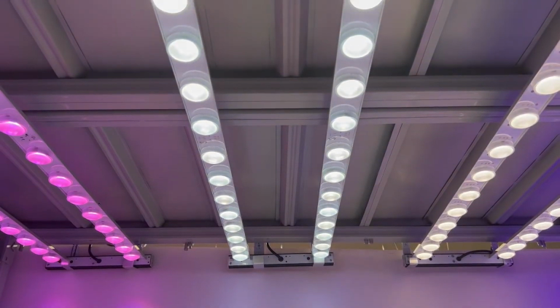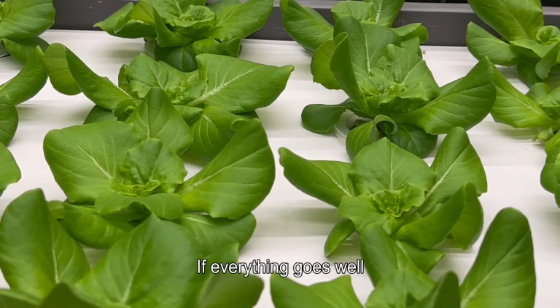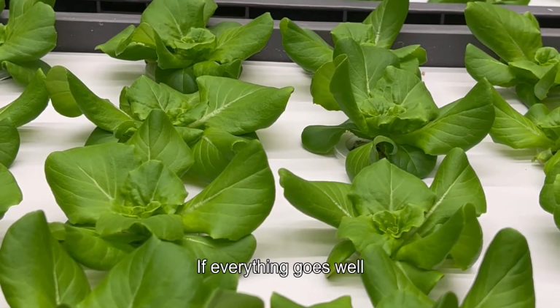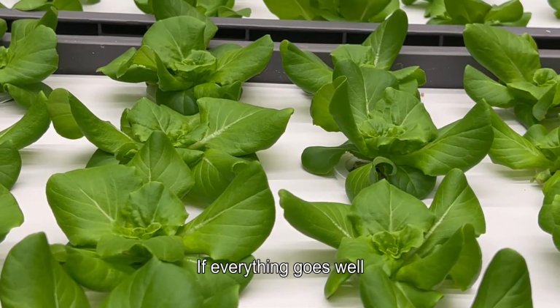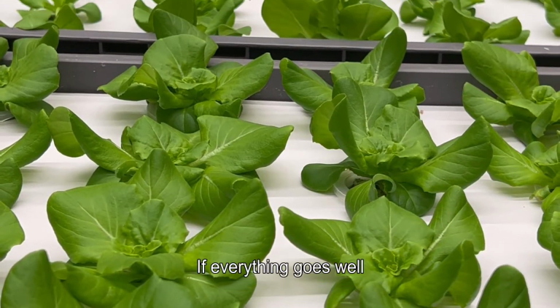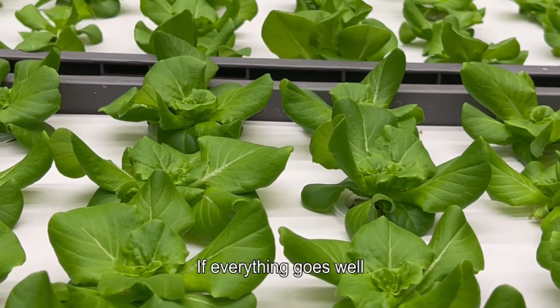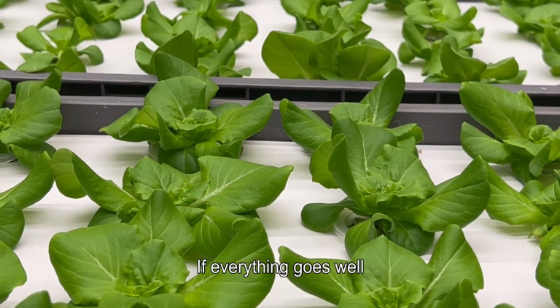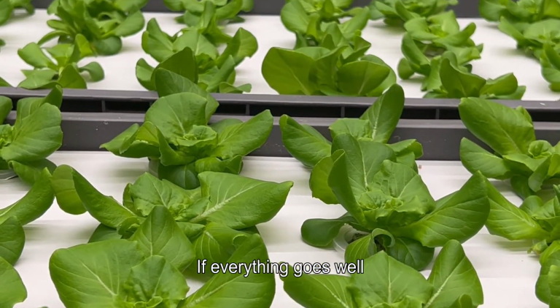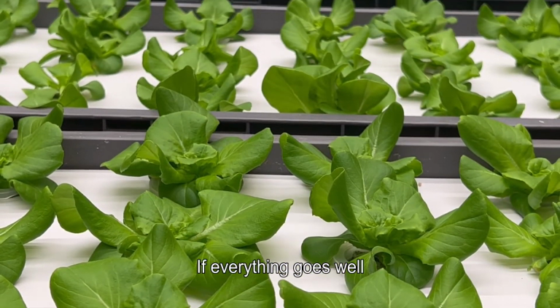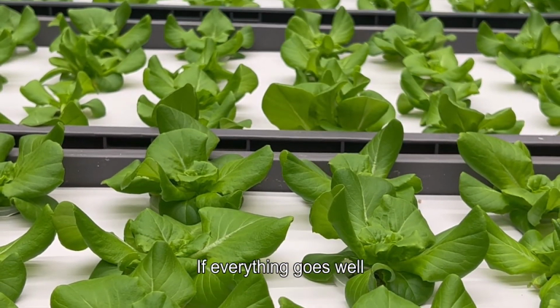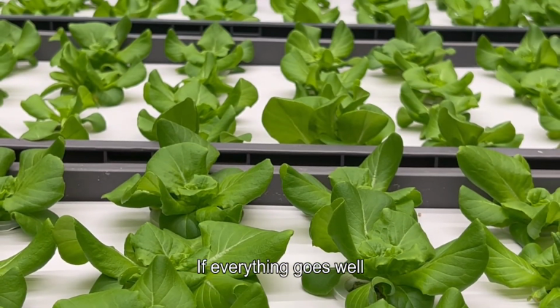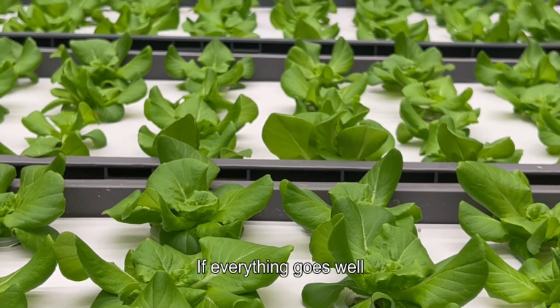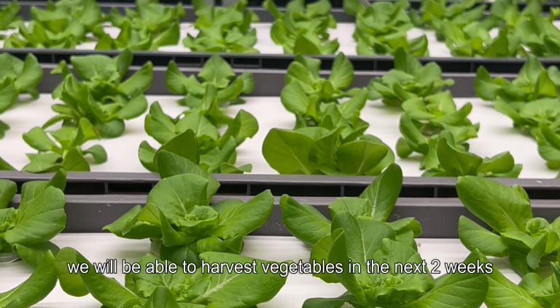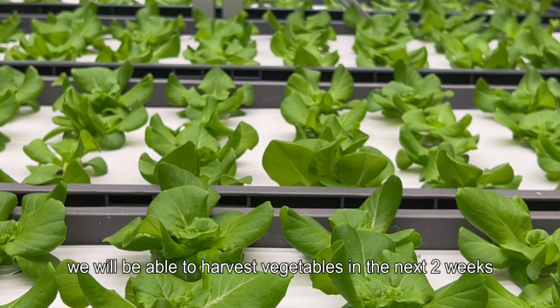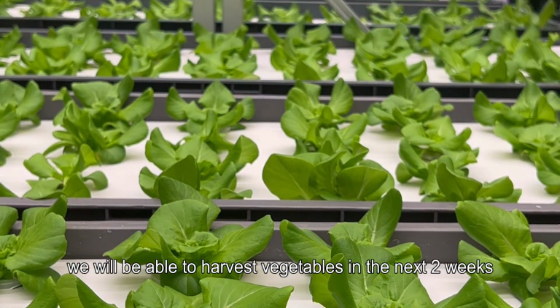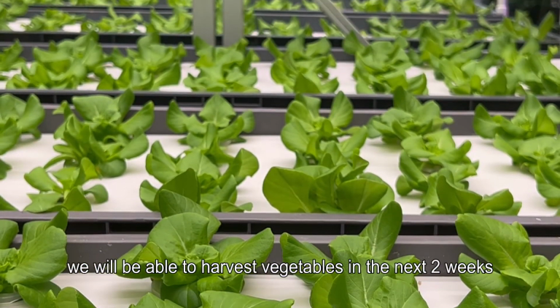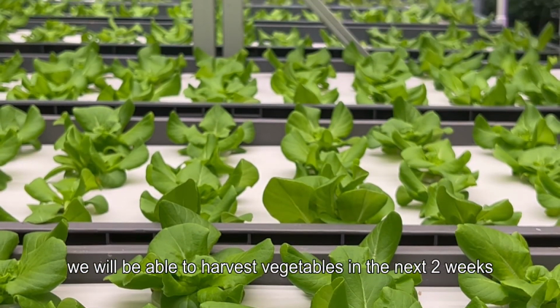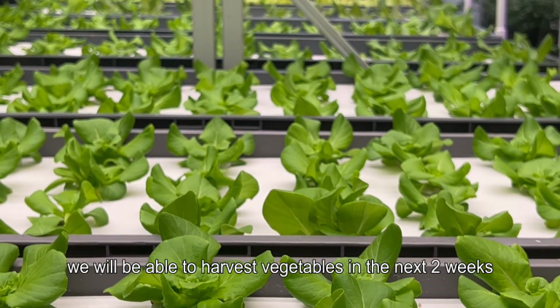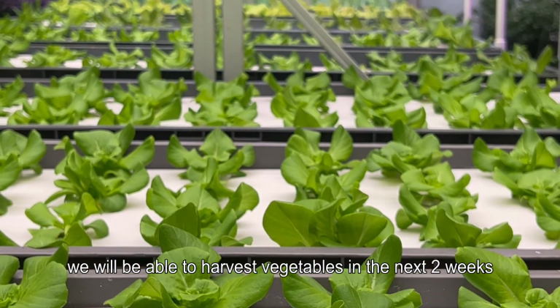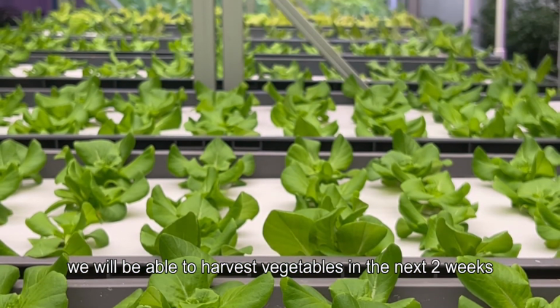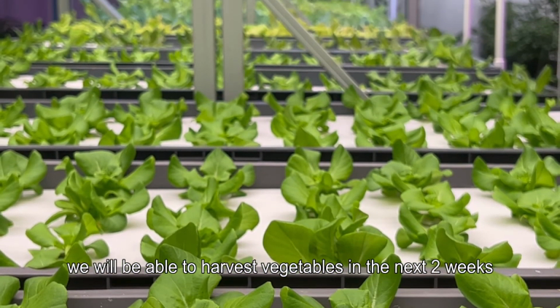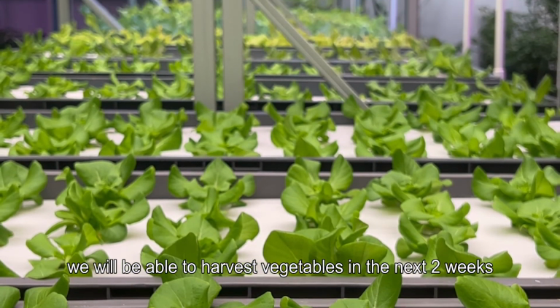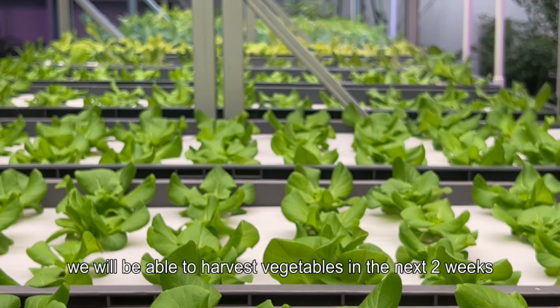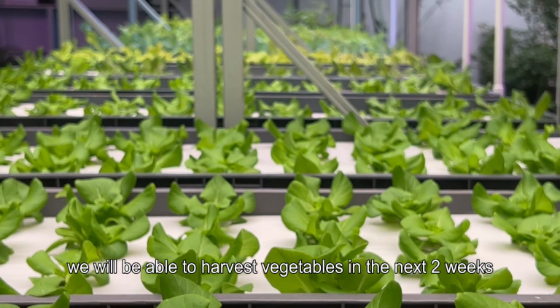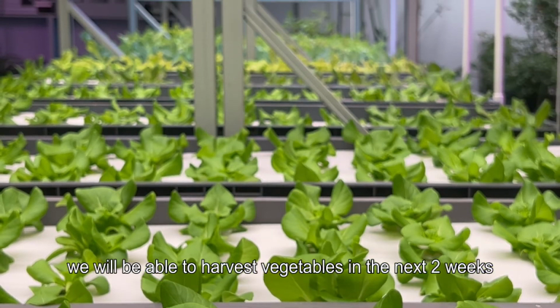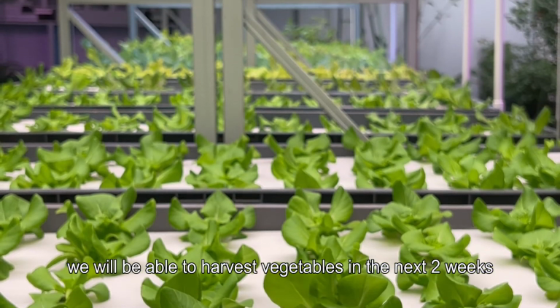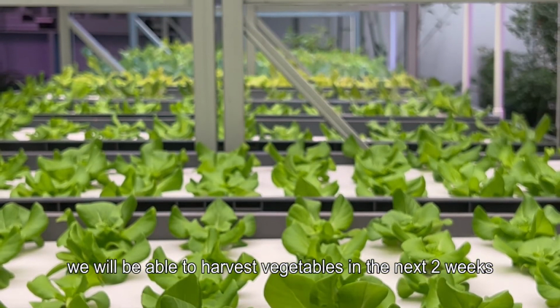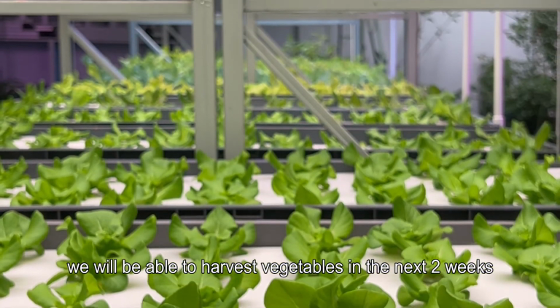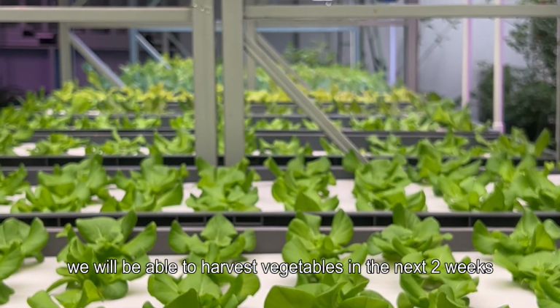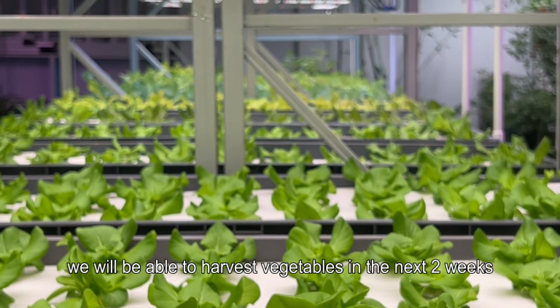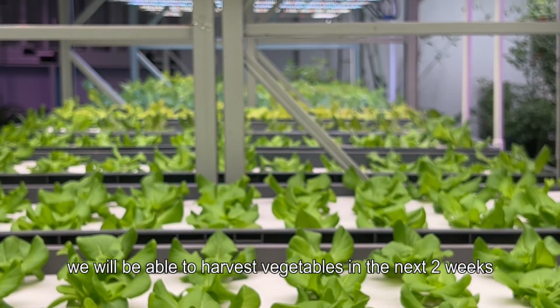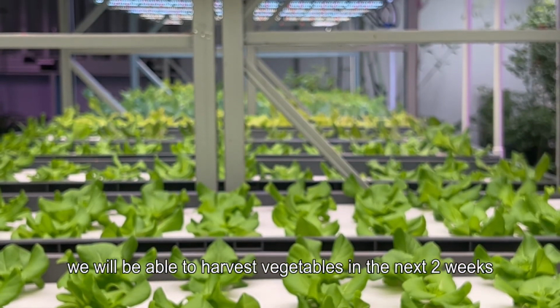If everything goes well, we will be able to harvest vegetables in the next two weeks.